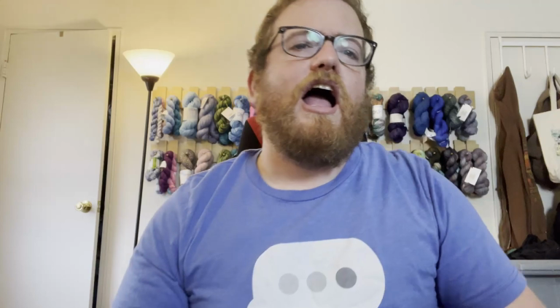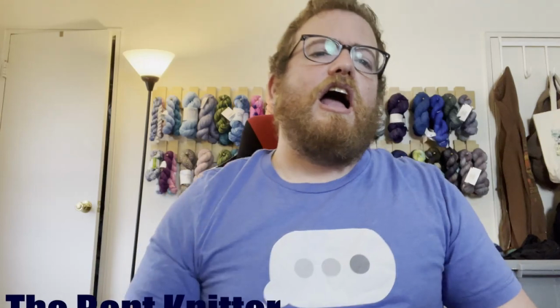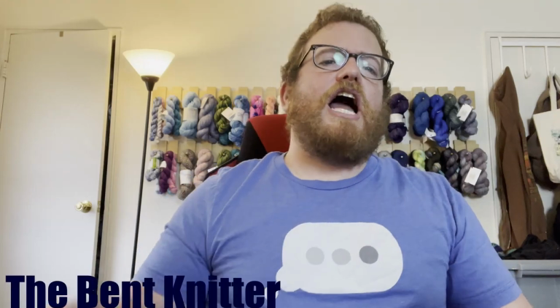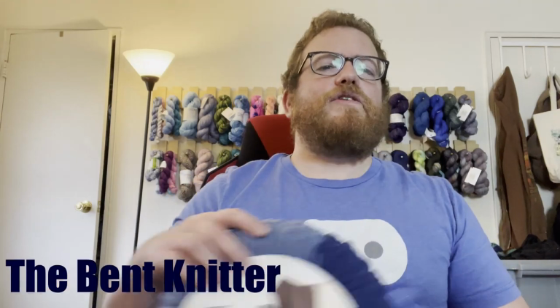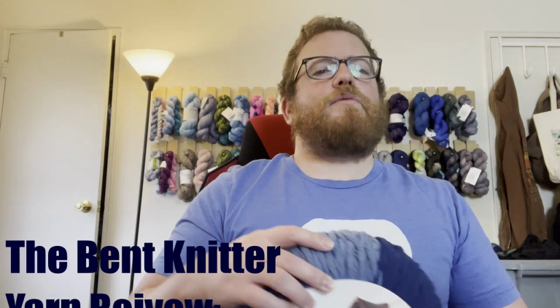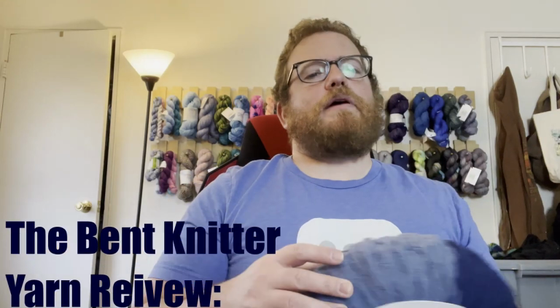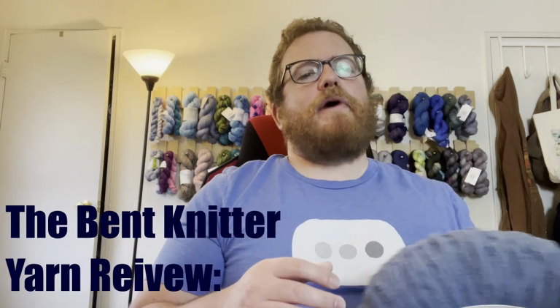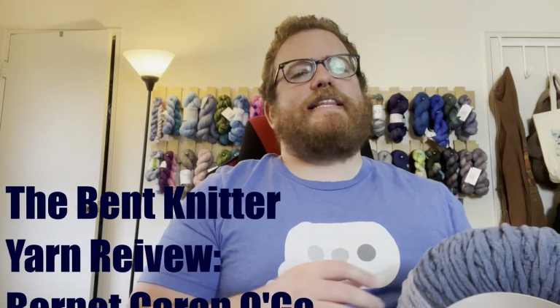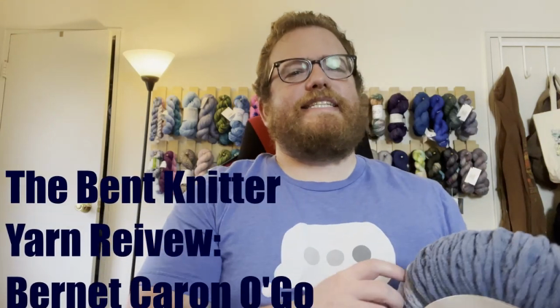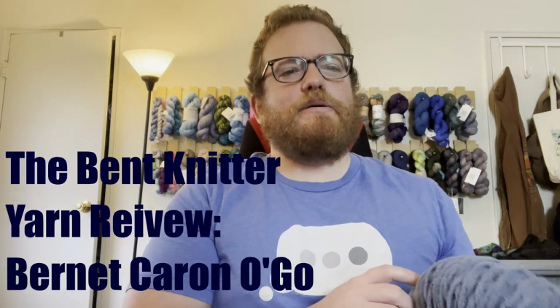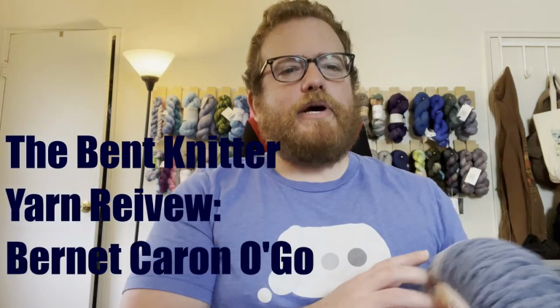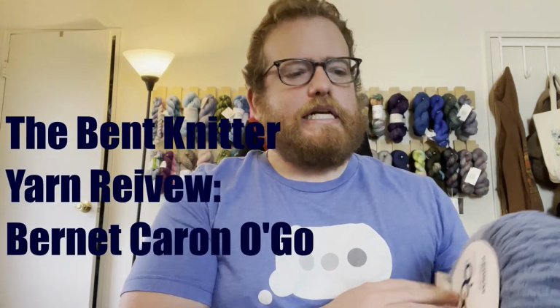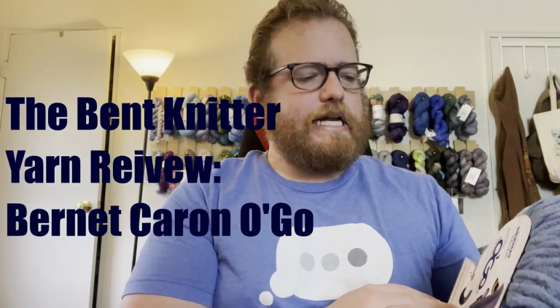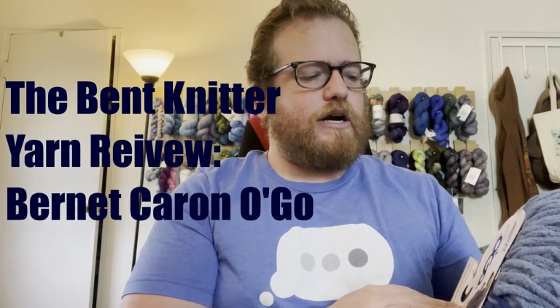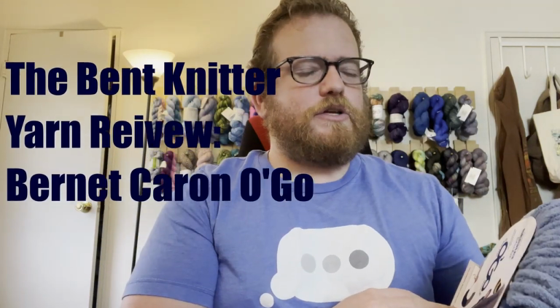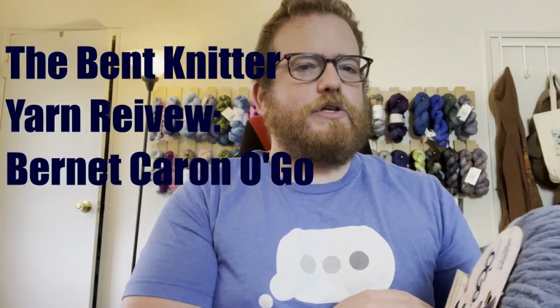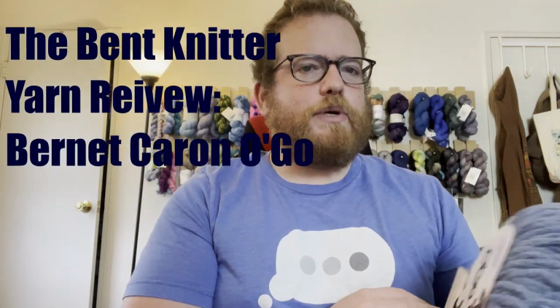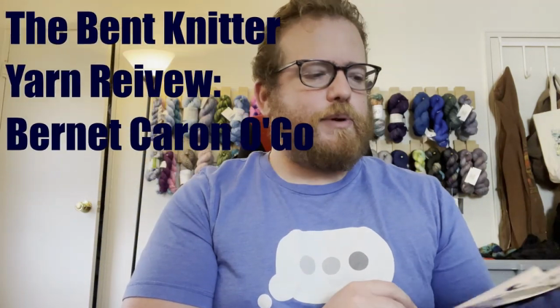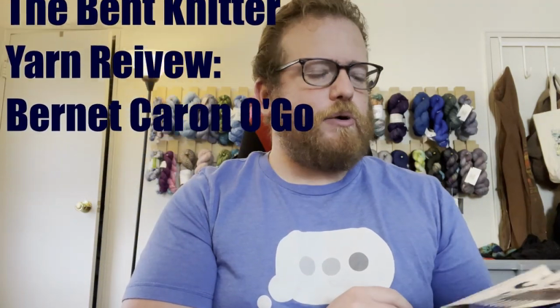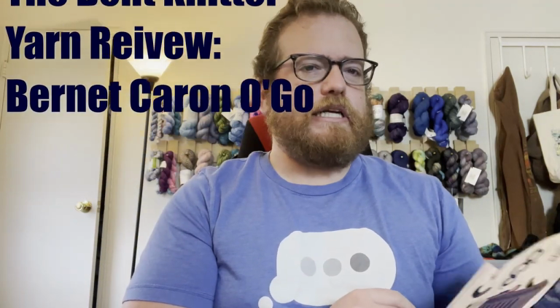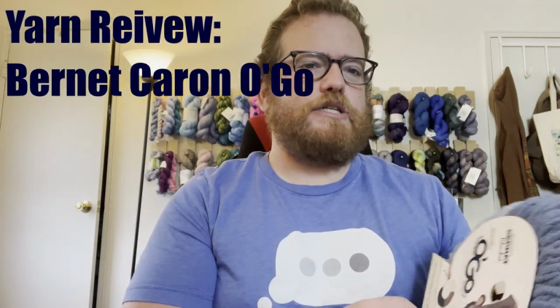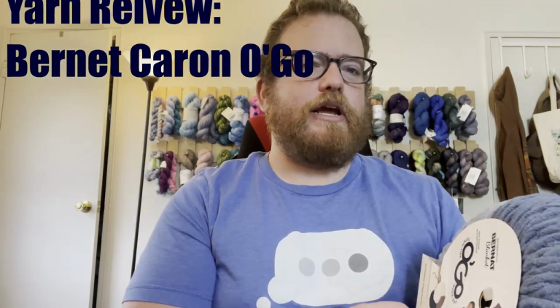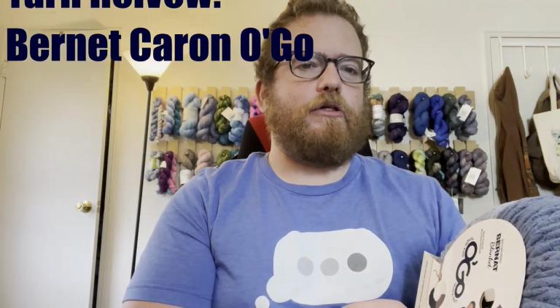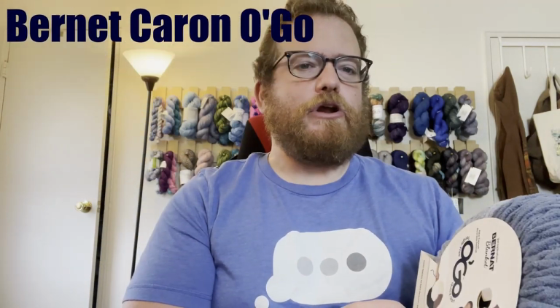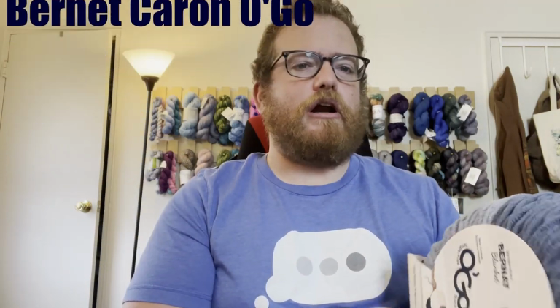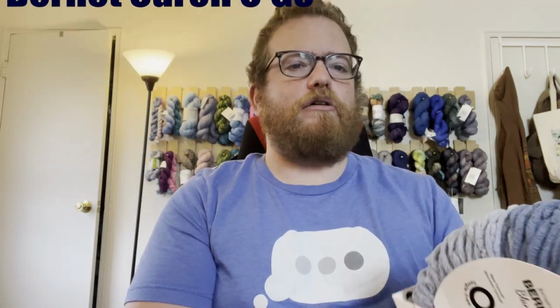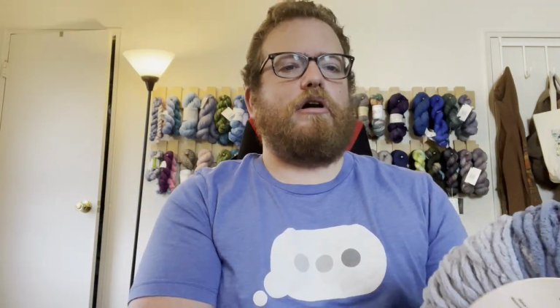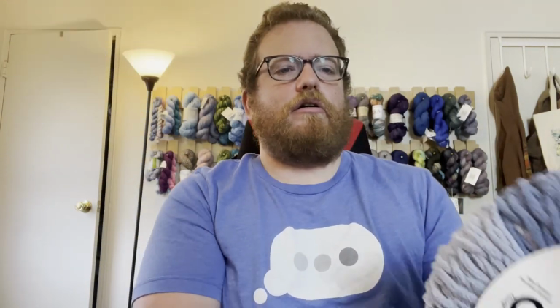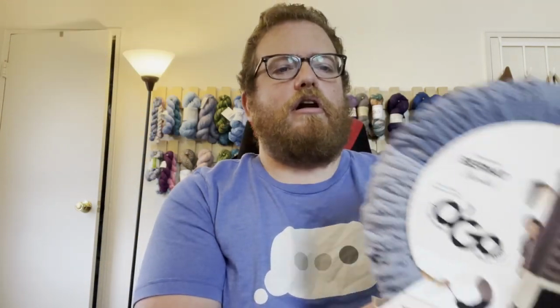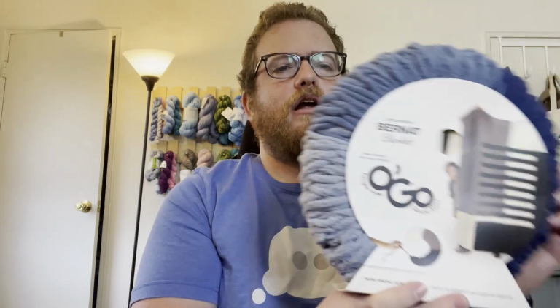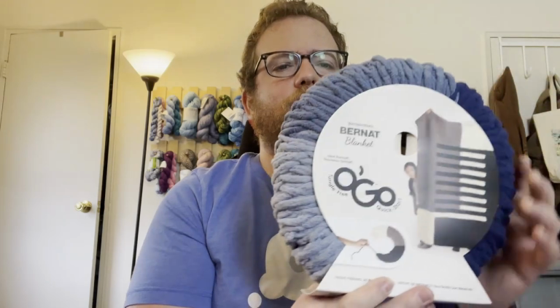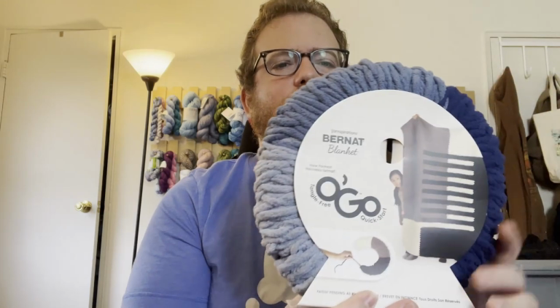Hi everyone, welcome back. This is the Benton Knitter. This week we are going into another yarn review.